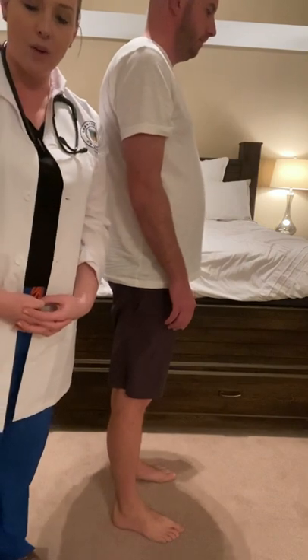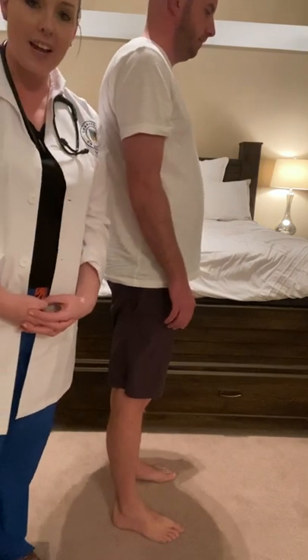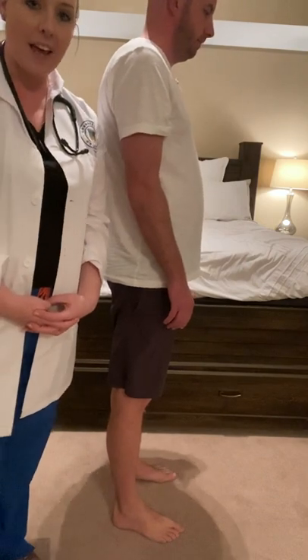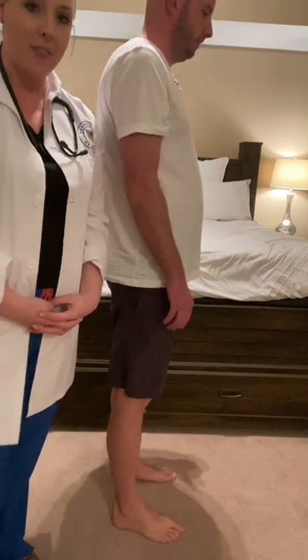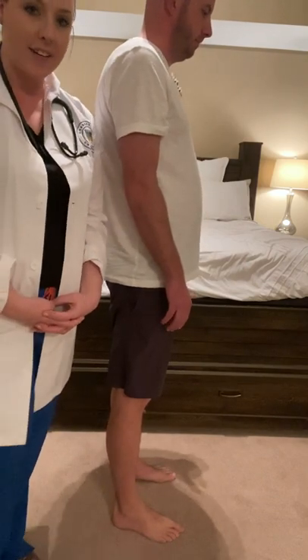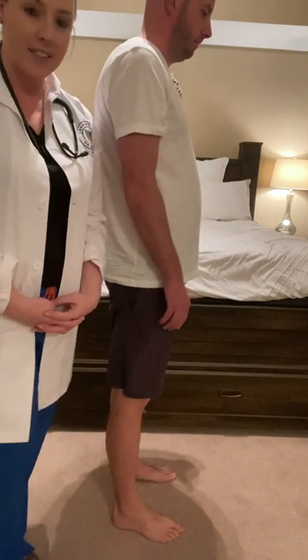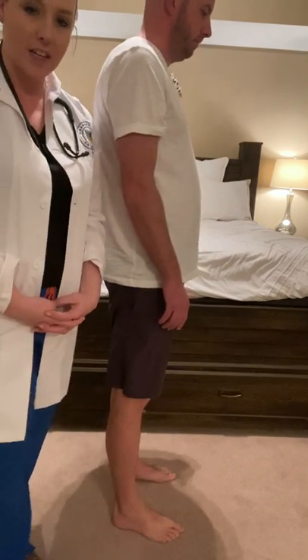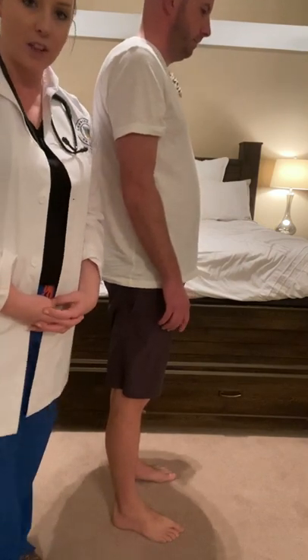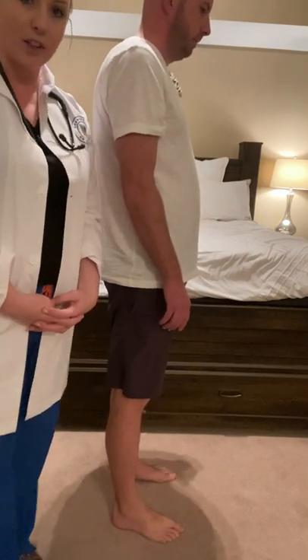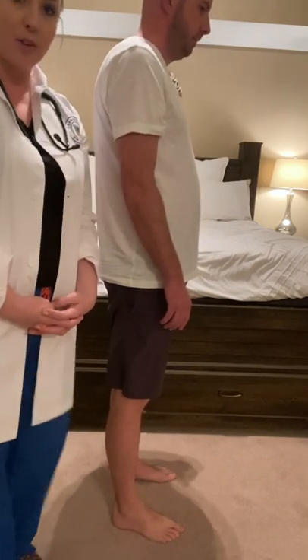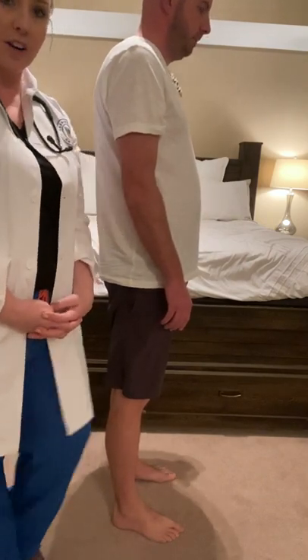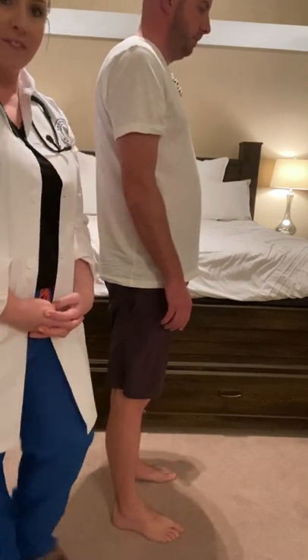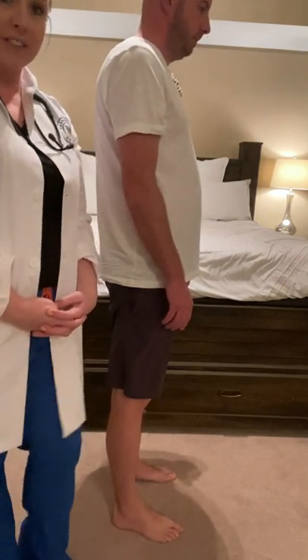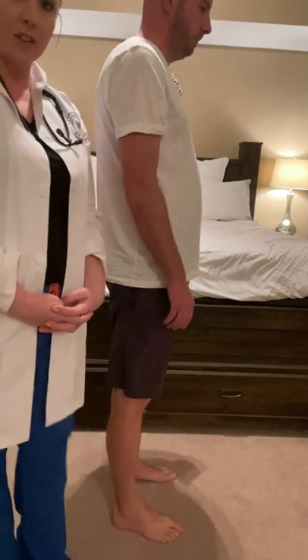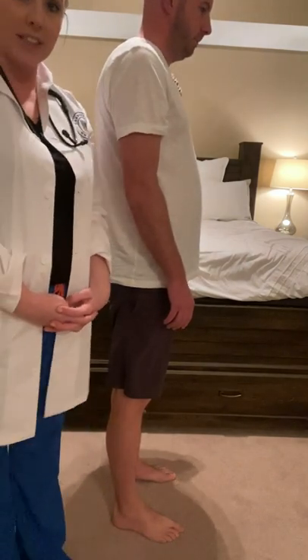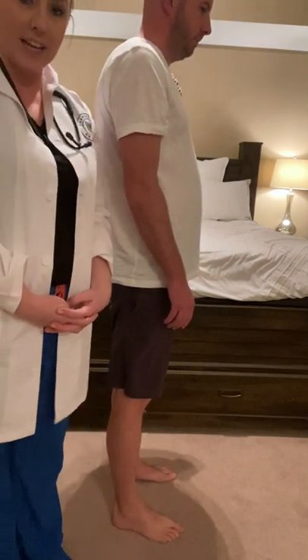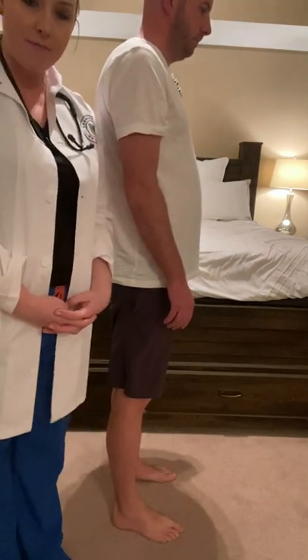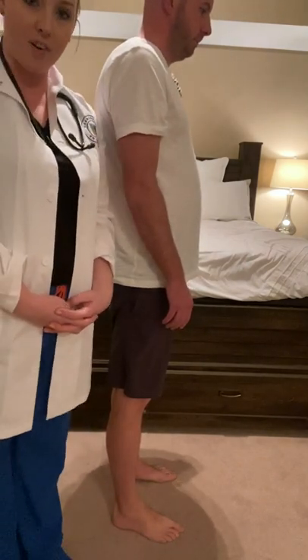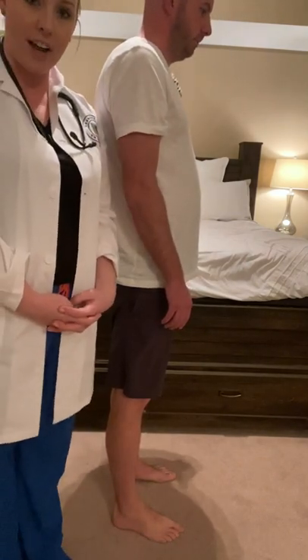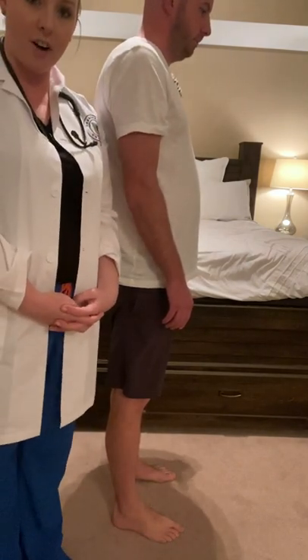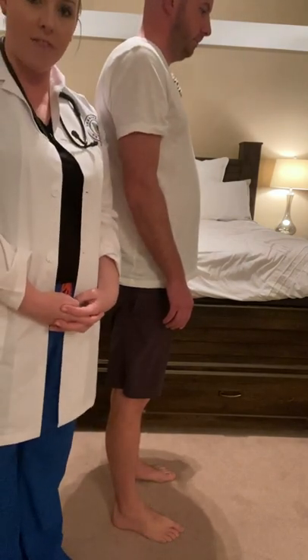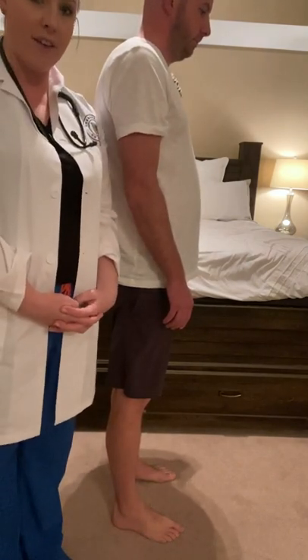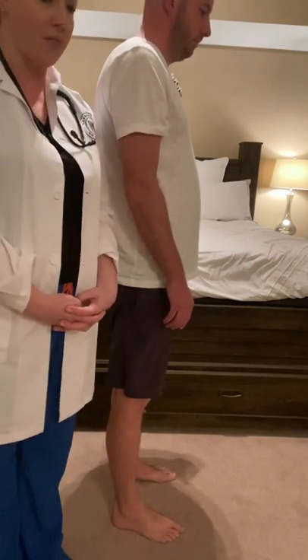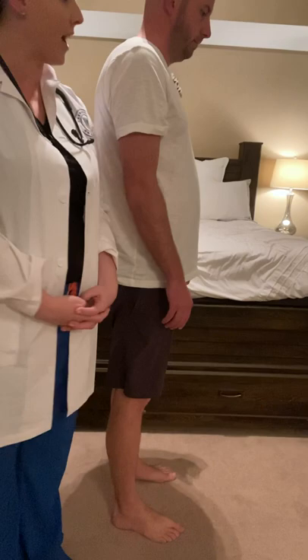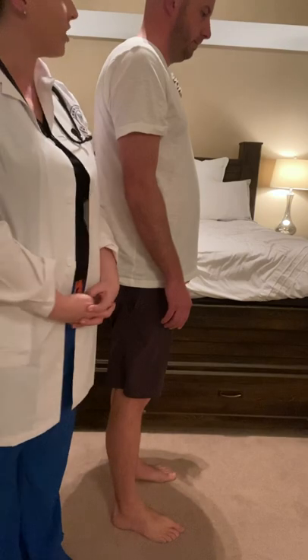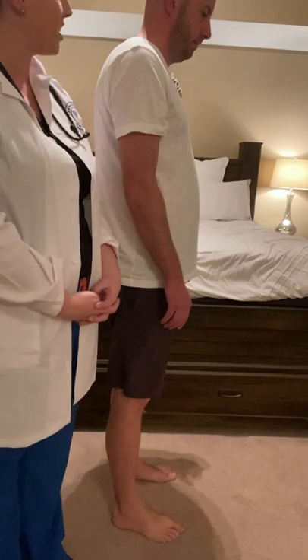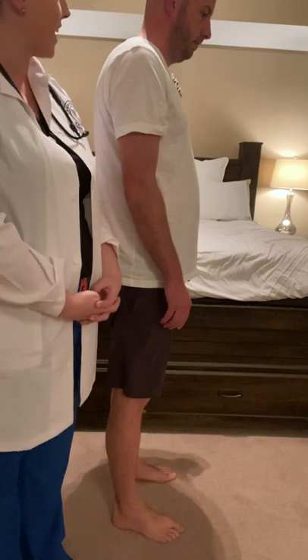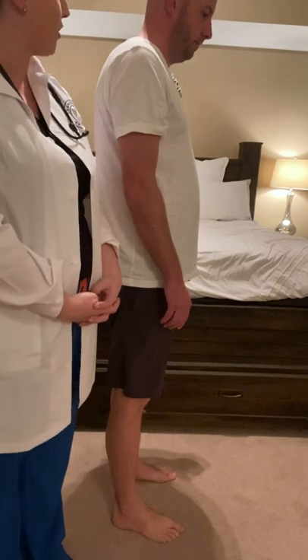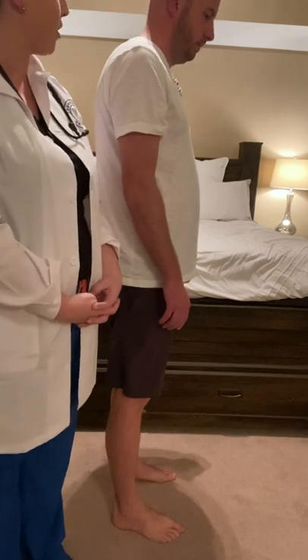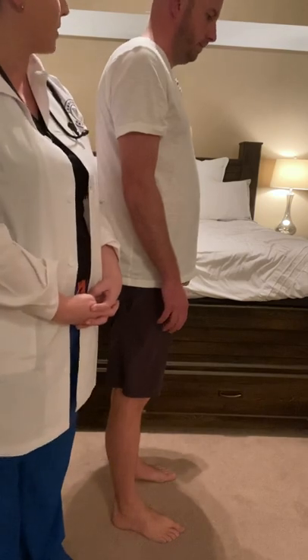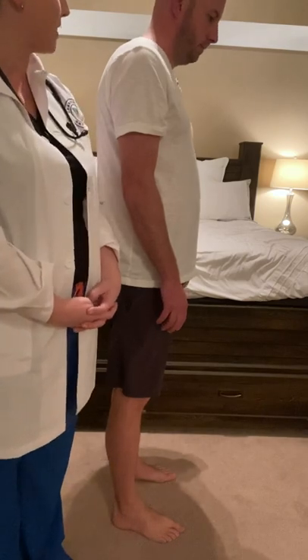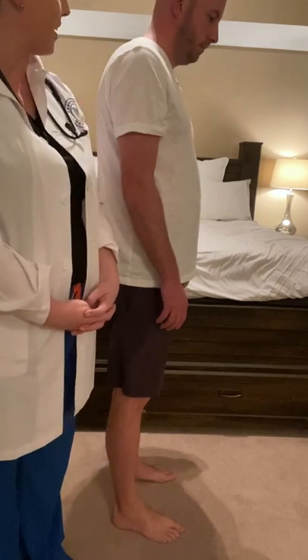And that does conclude our physical exam for NR 509. Josh, thank you for your participation.